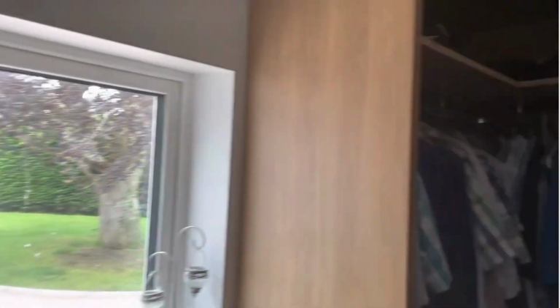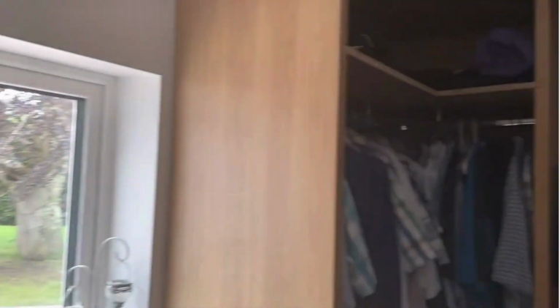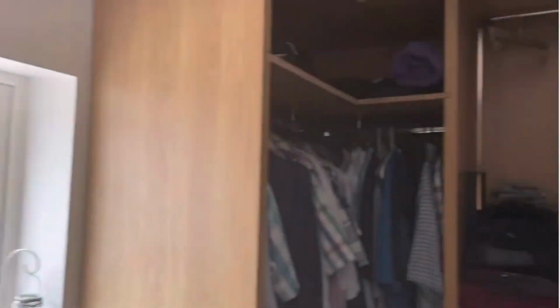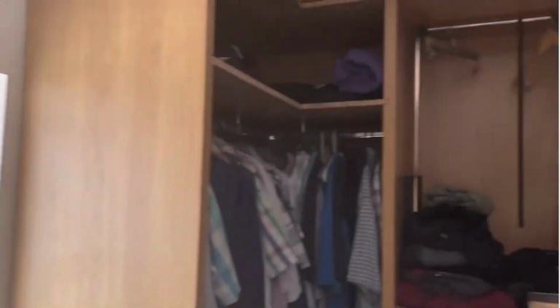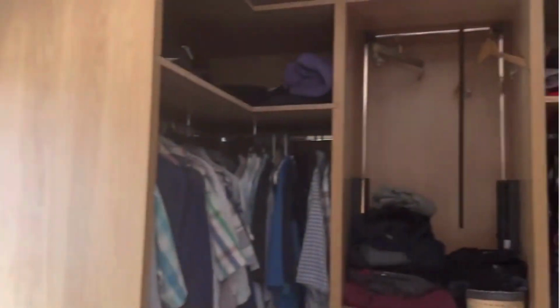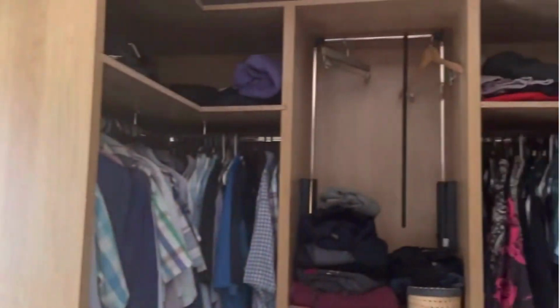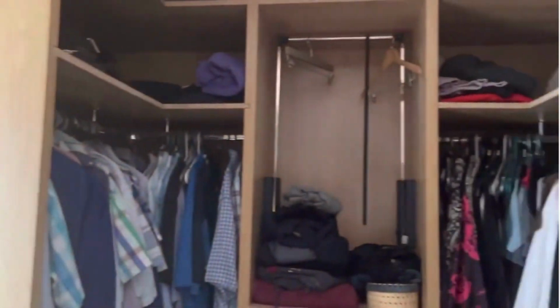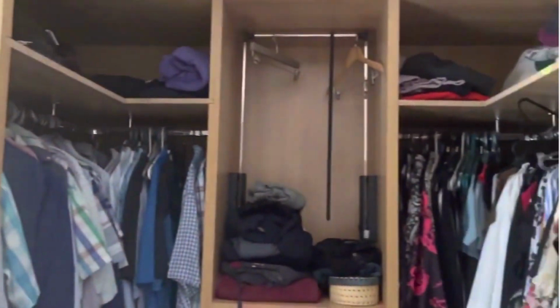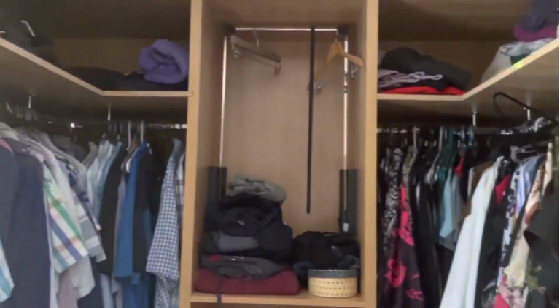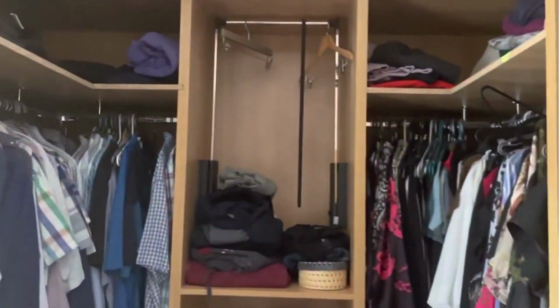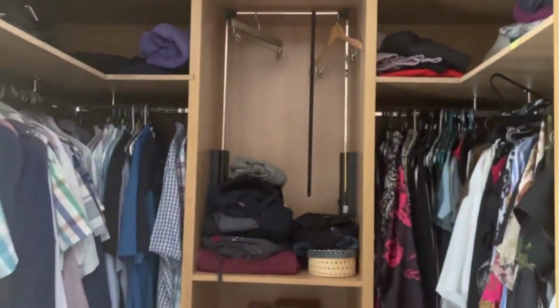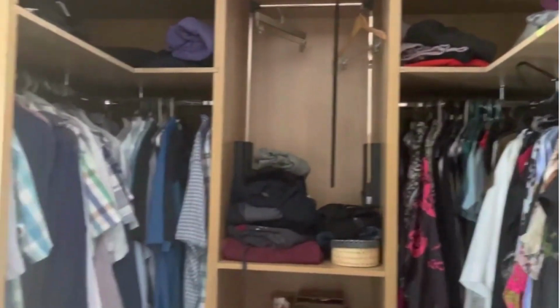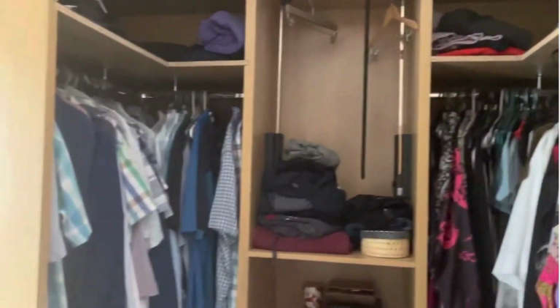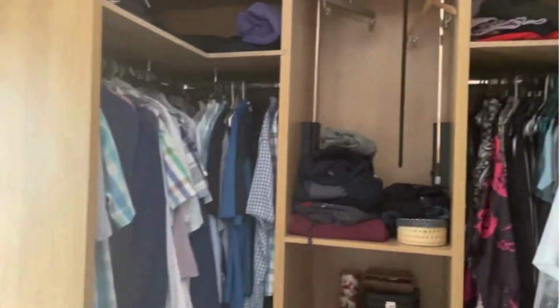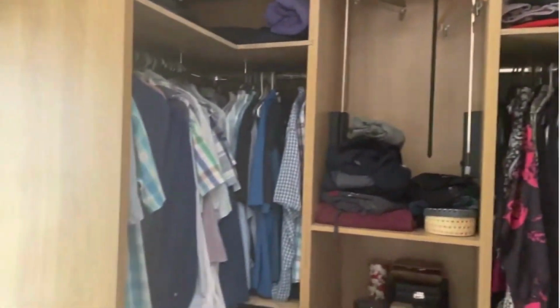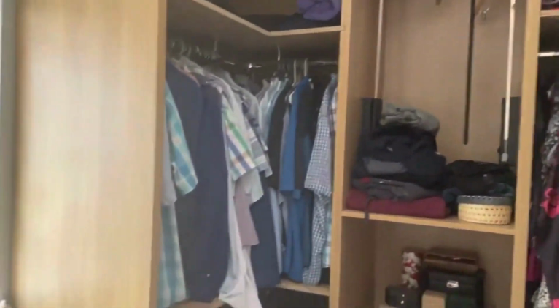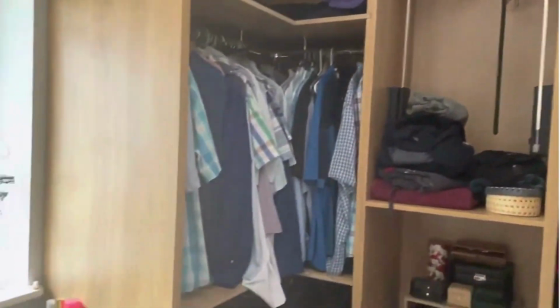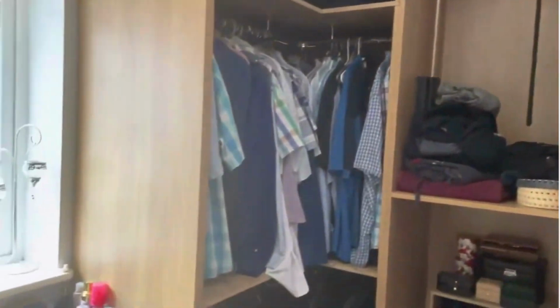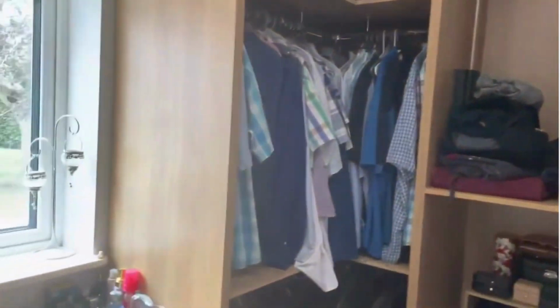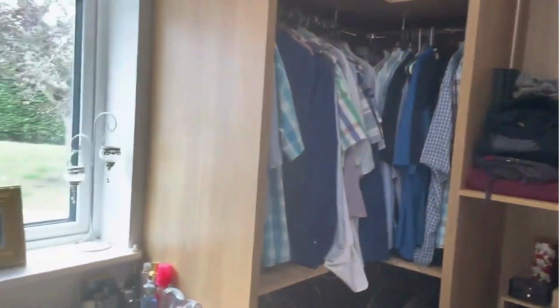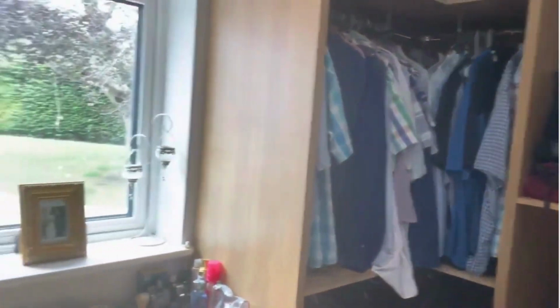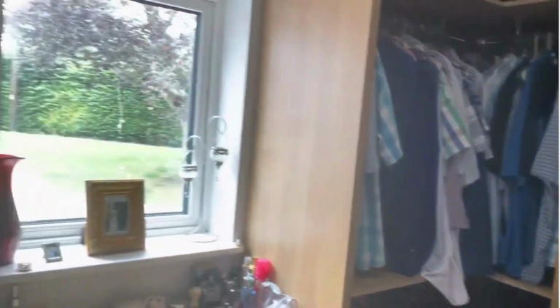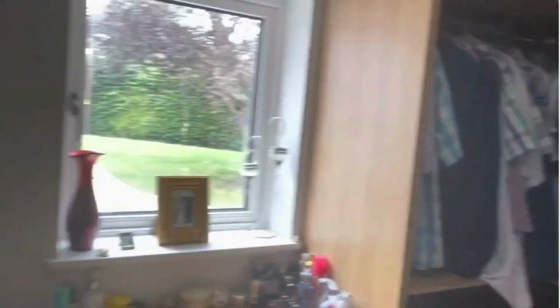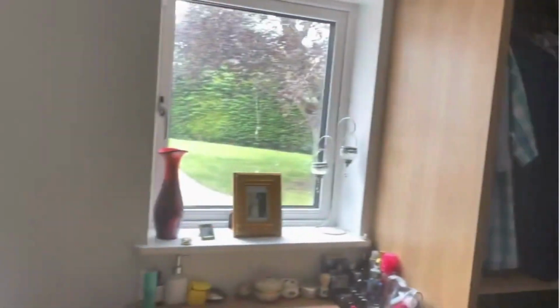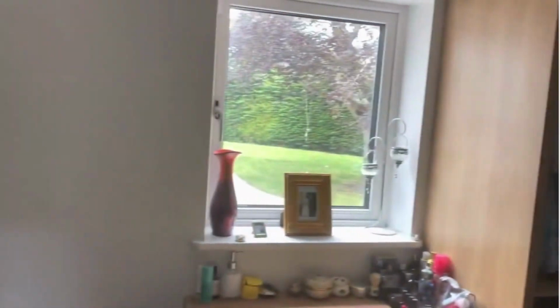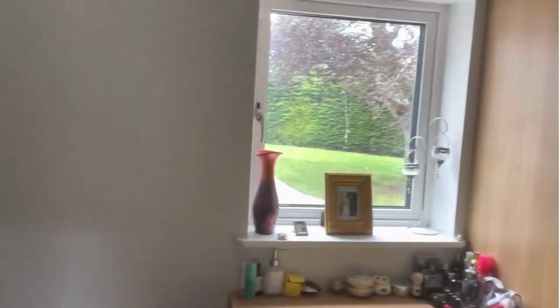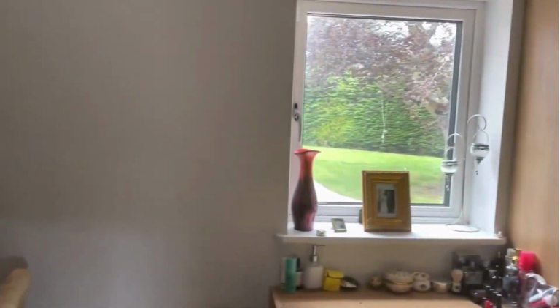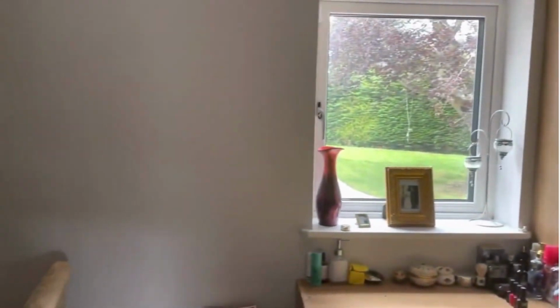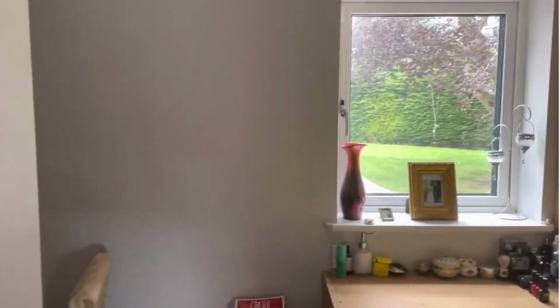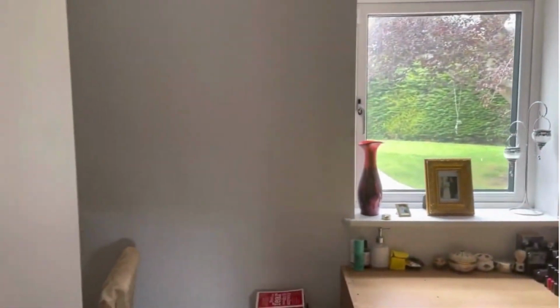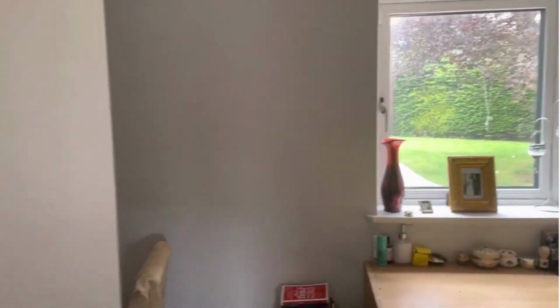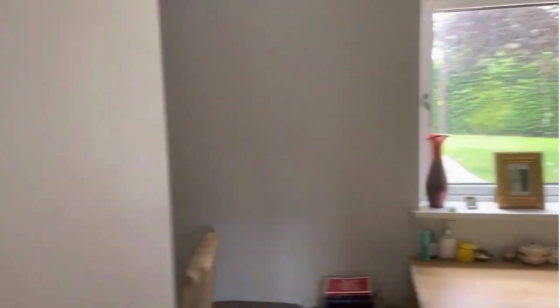And then on the other side is a walk-in dressing room, with a good range of open fitted wardrobe space.